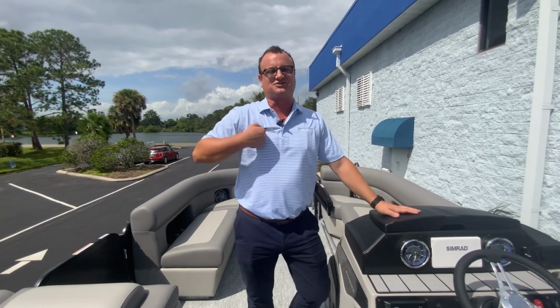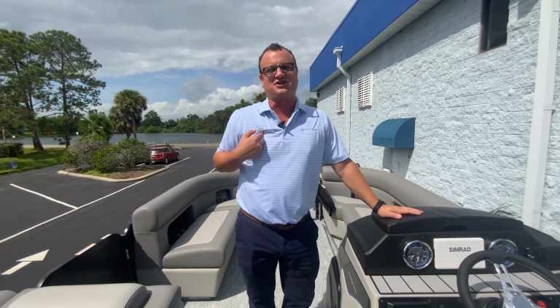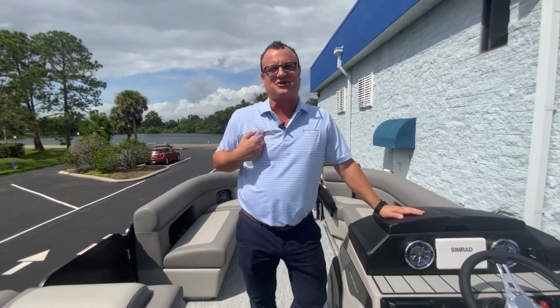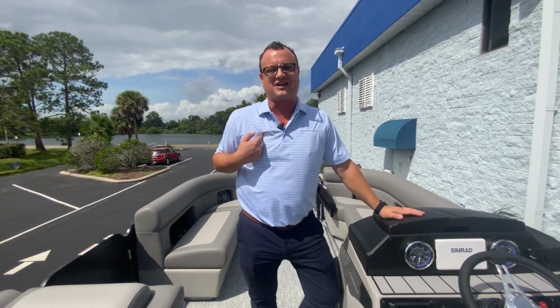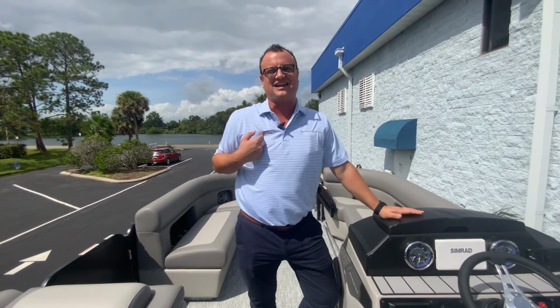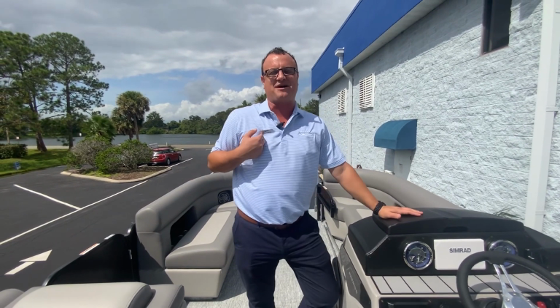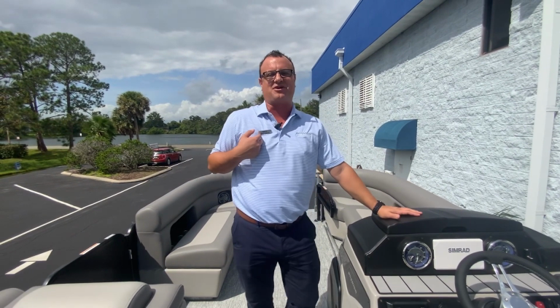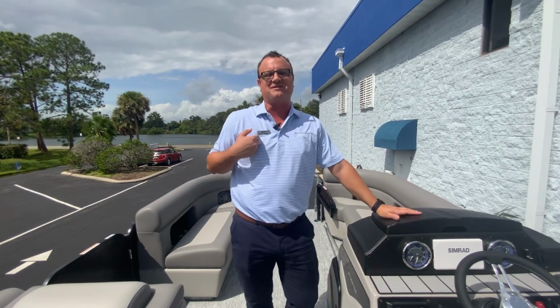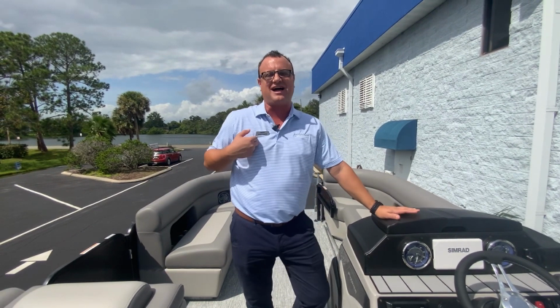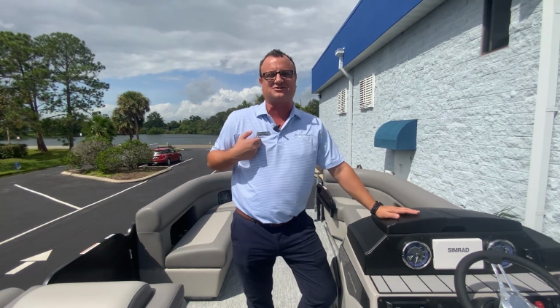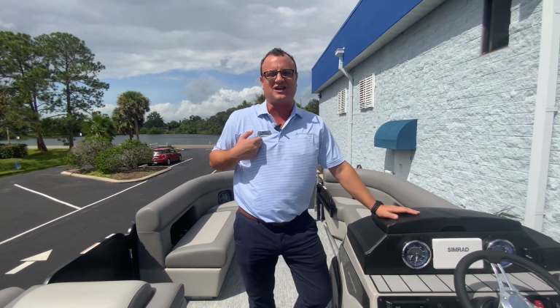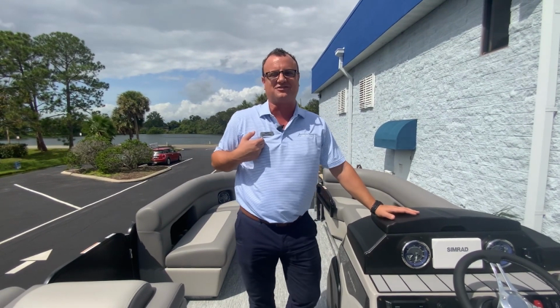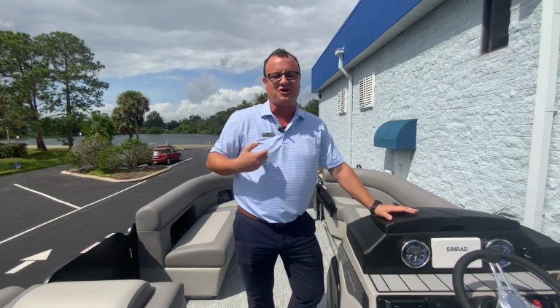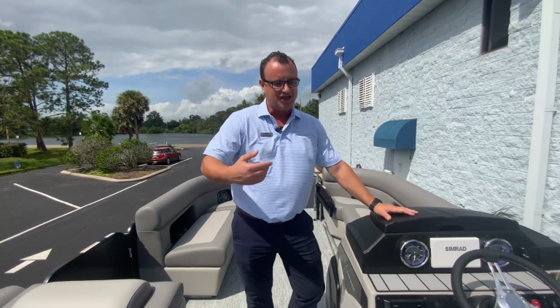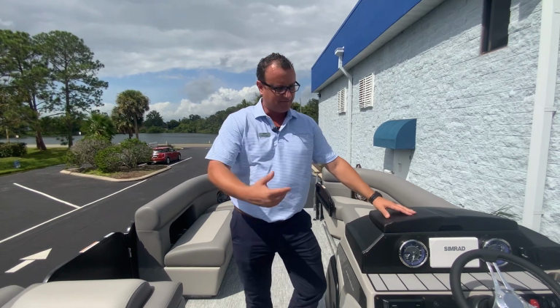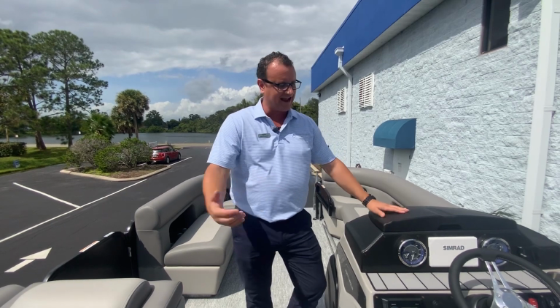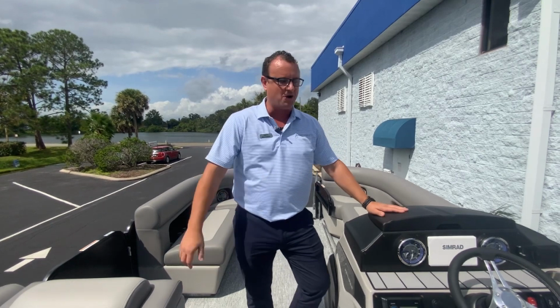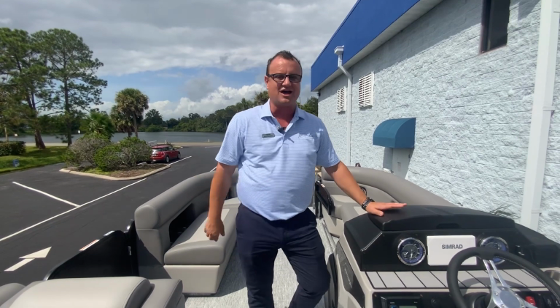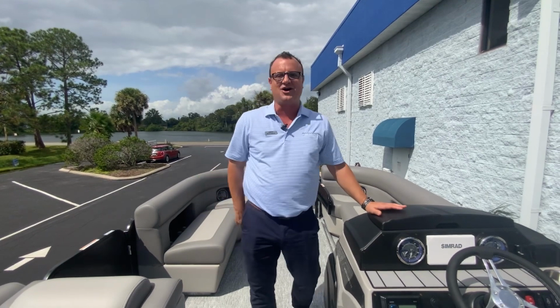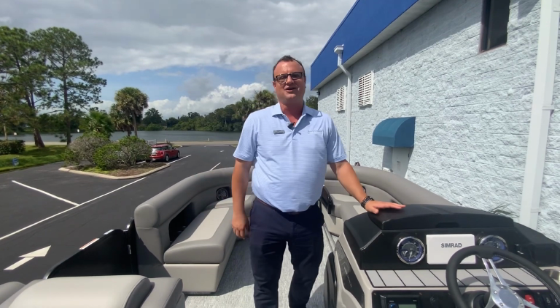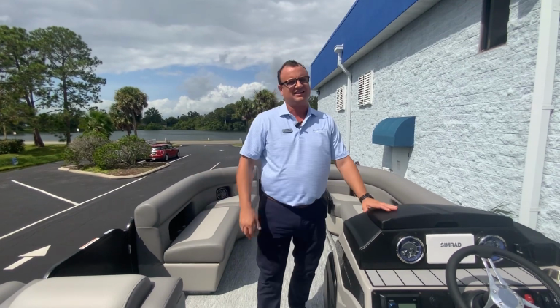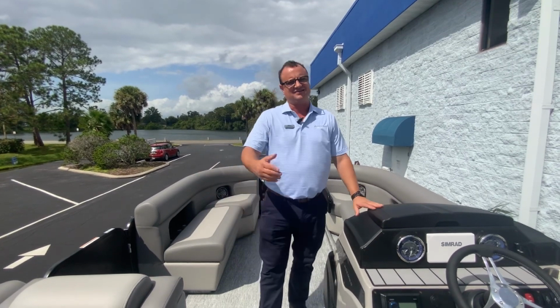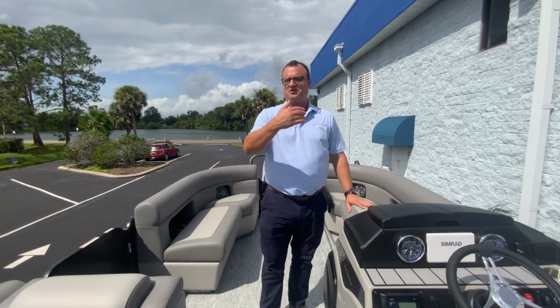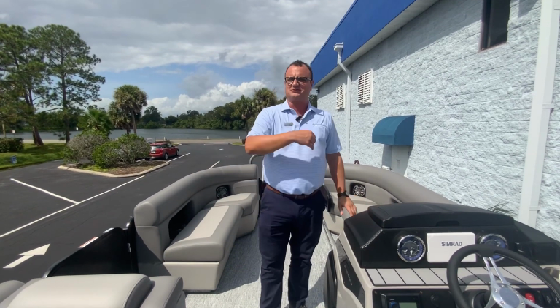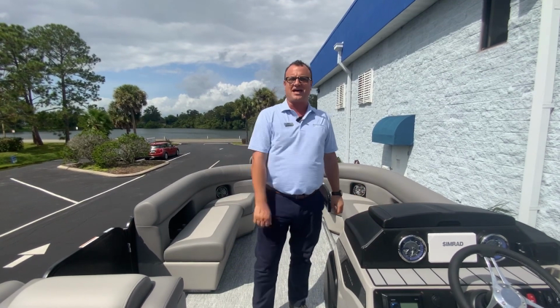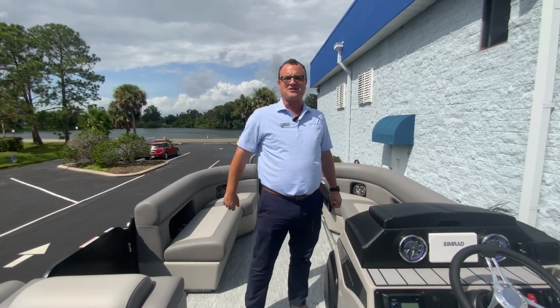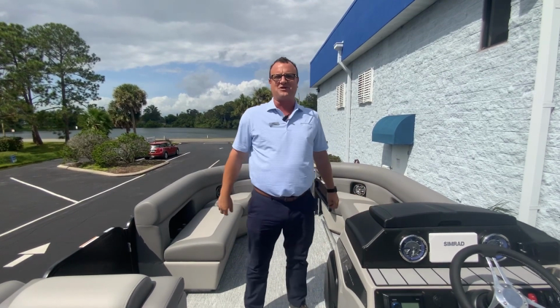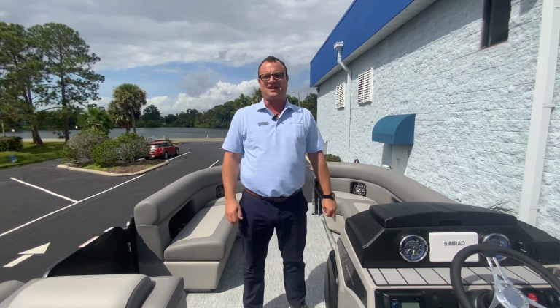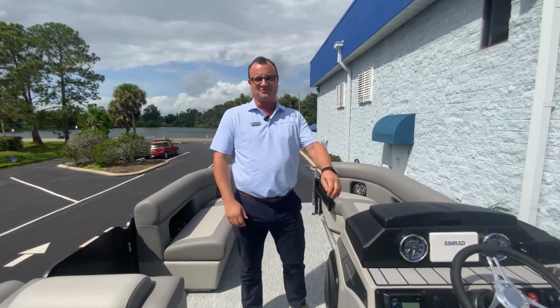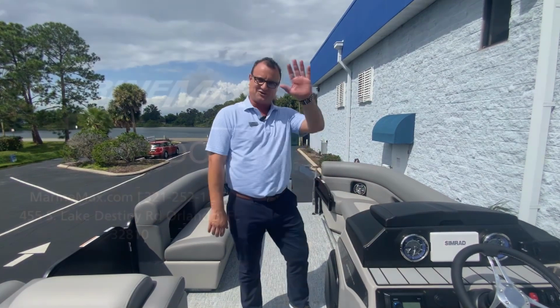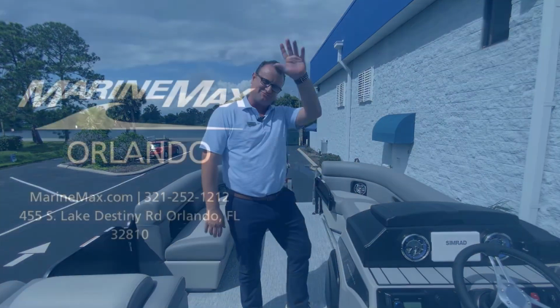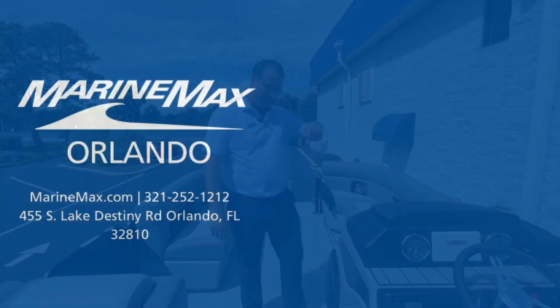Yo soy Nico Caneva, MarineMax Orlando. Vengan a verlo y nos vamos a dar una vuelta juntos. ¡Bye!